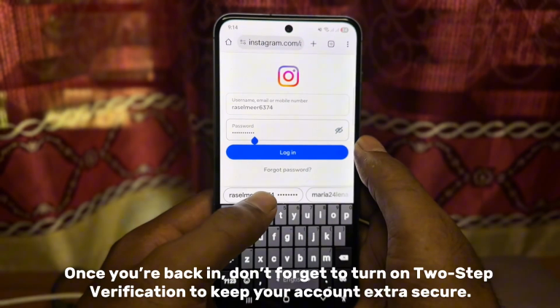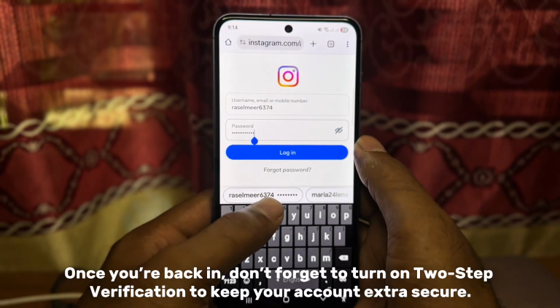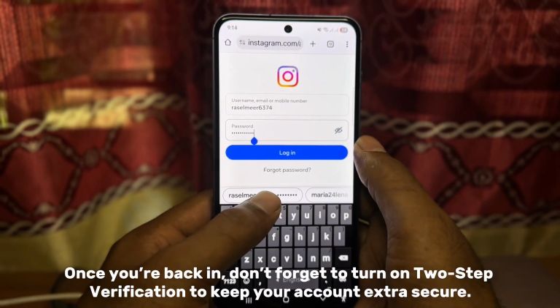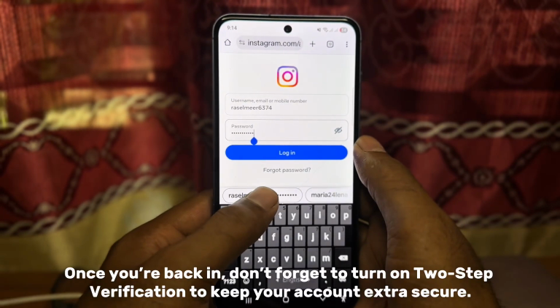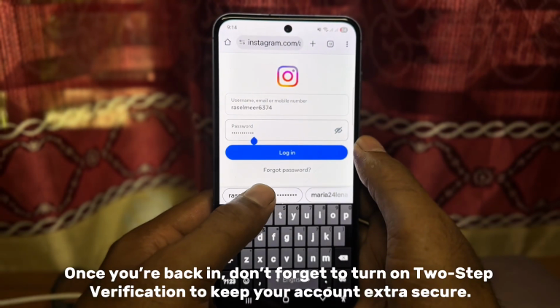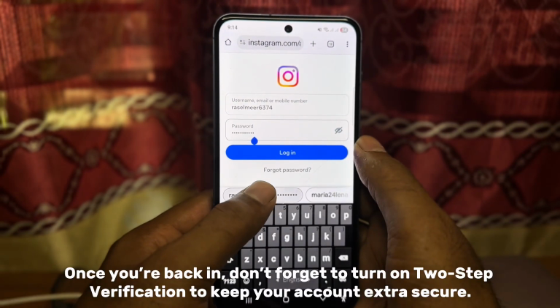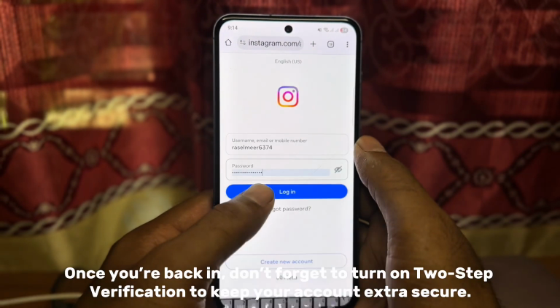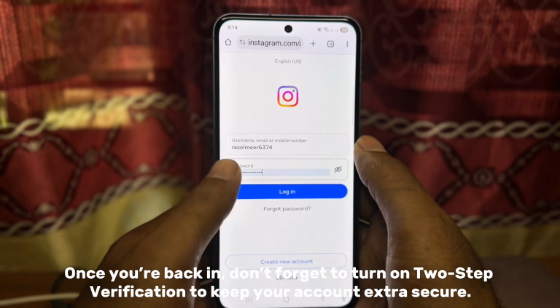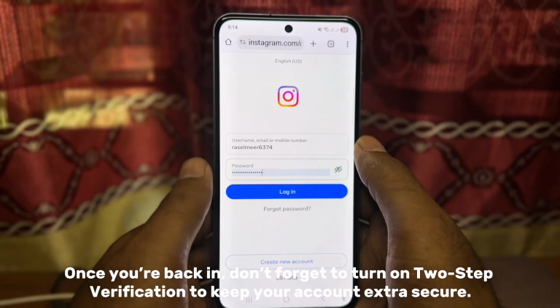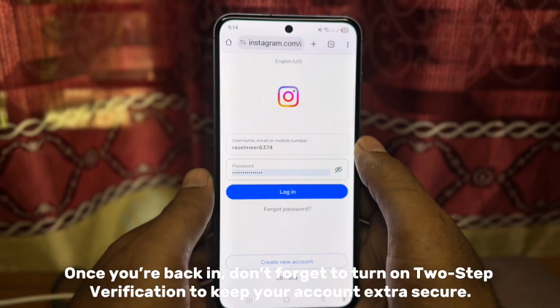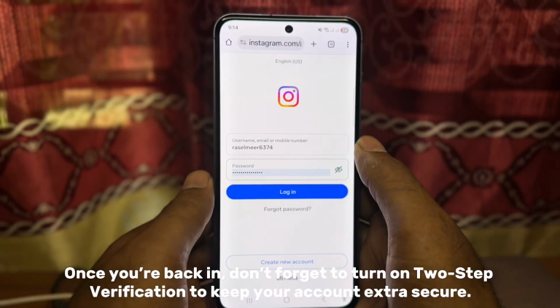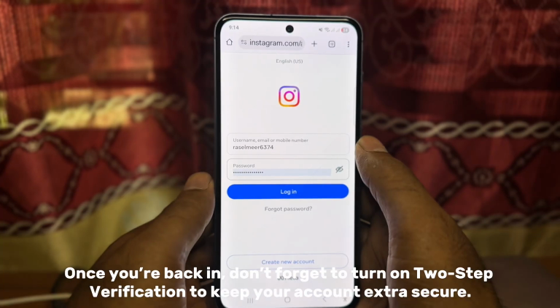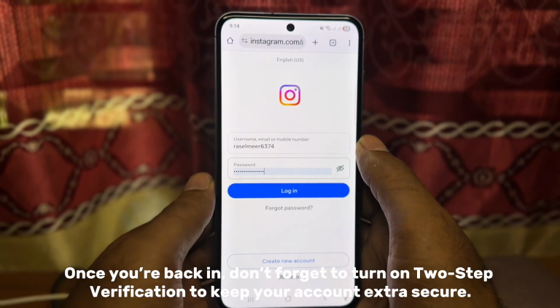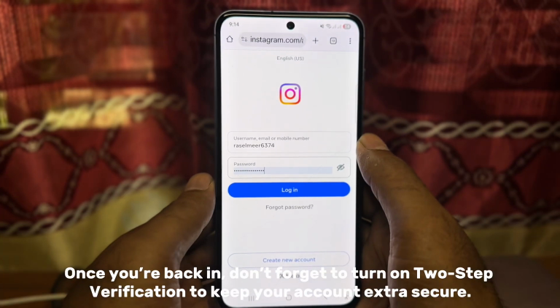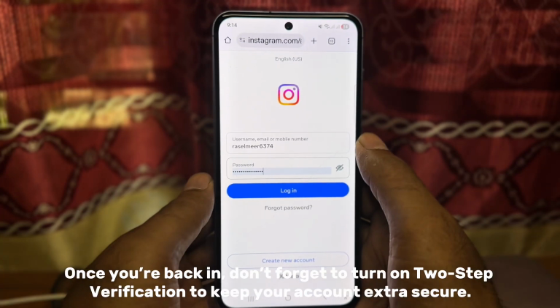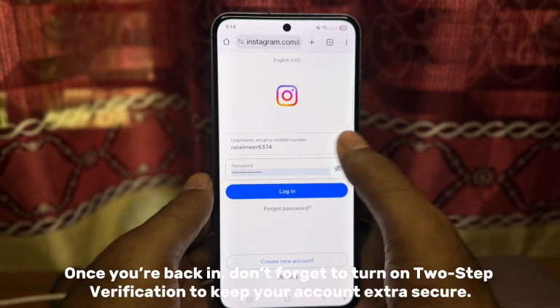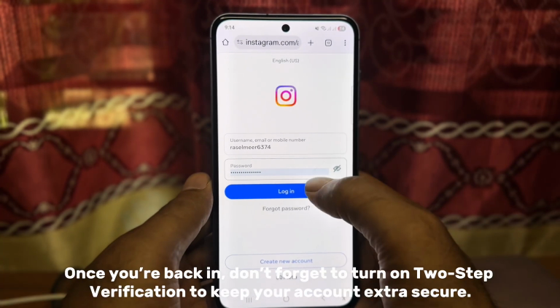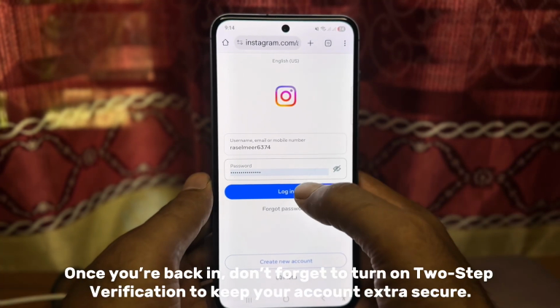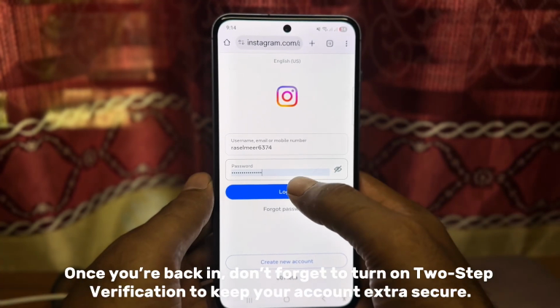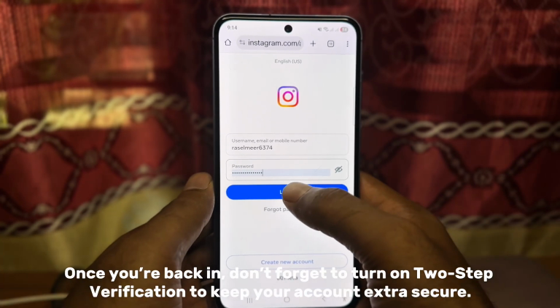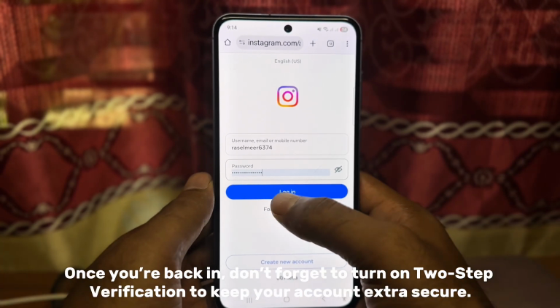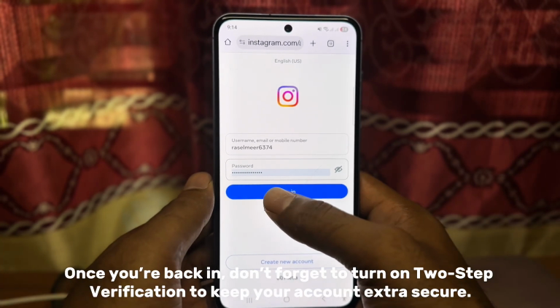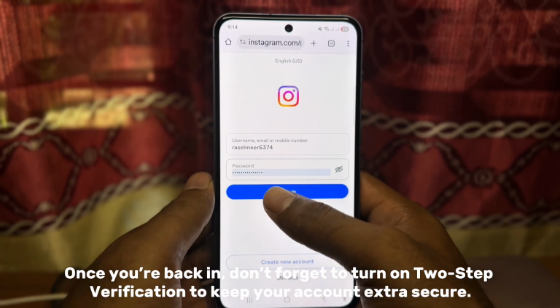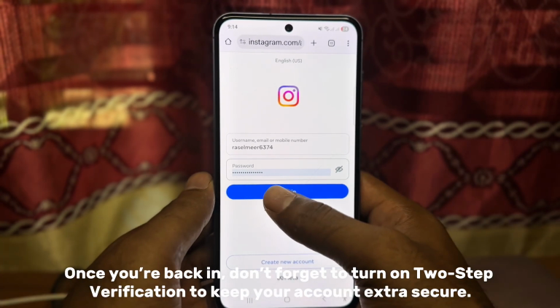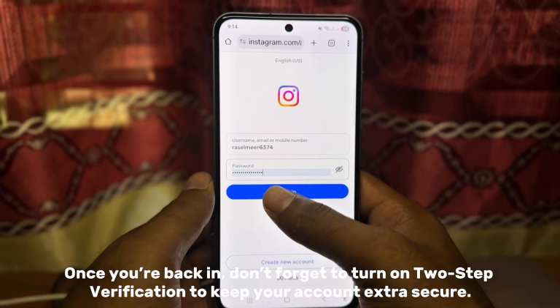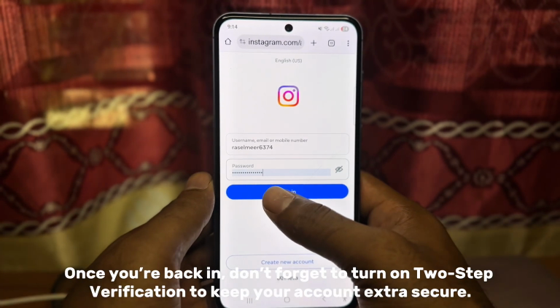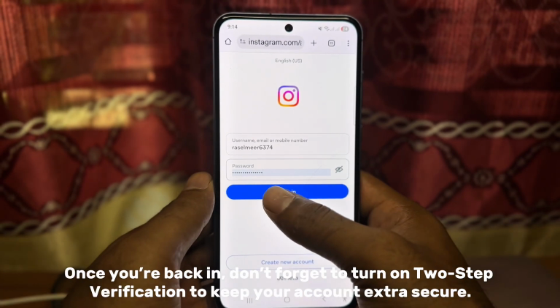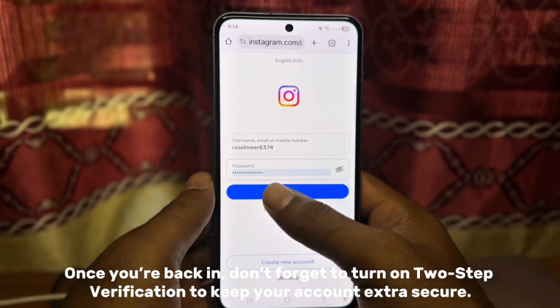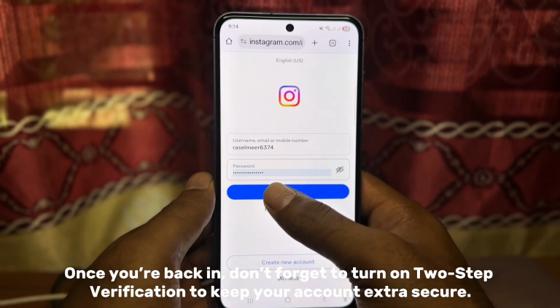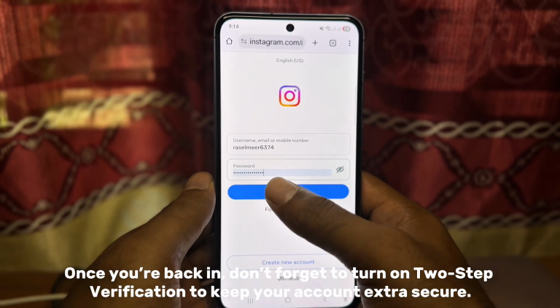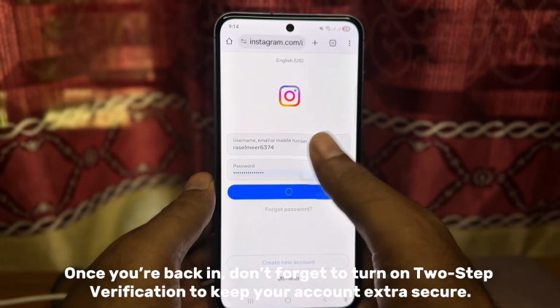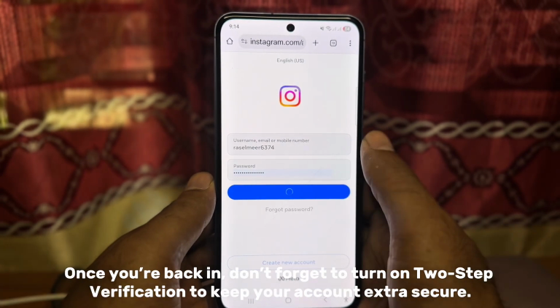Once you're back in, don't forget to turn on Two-Step Verification to keep your account extra secure.